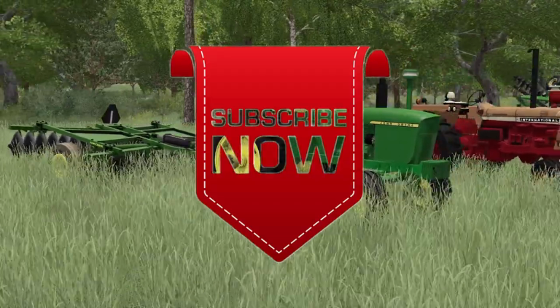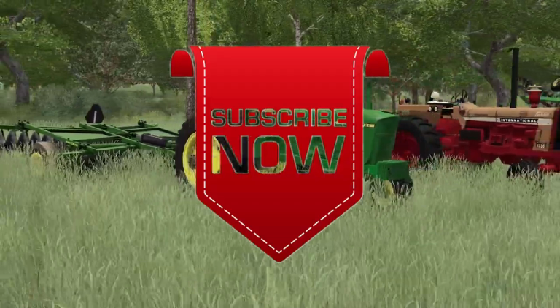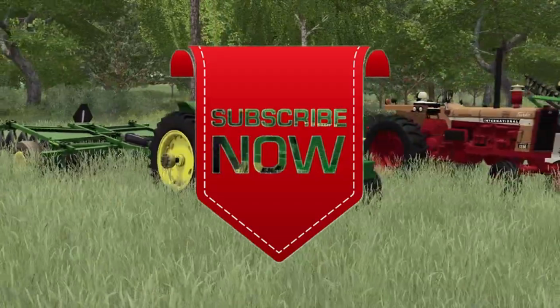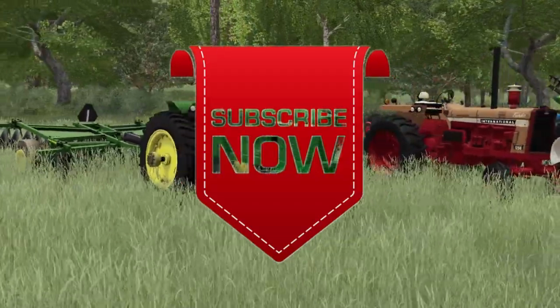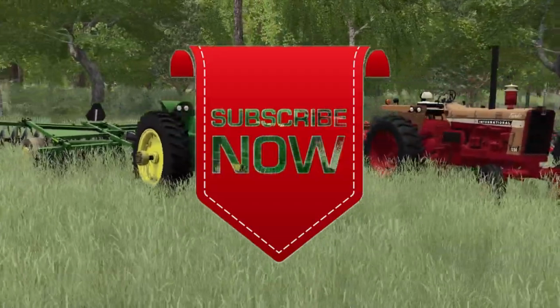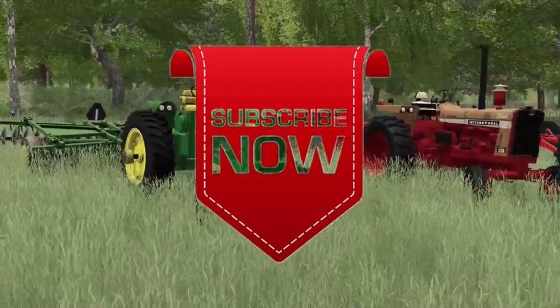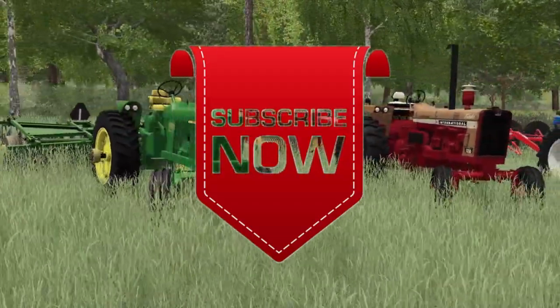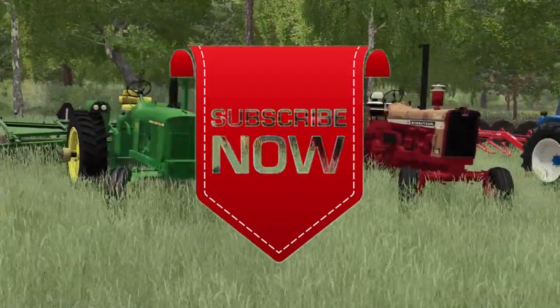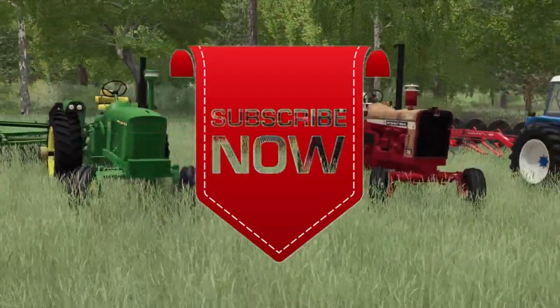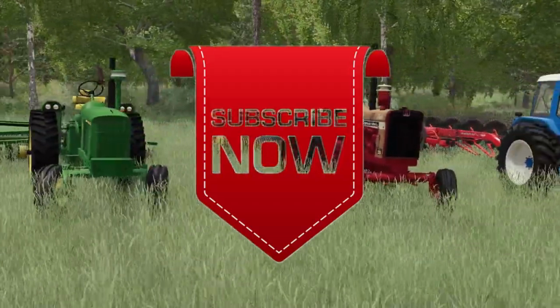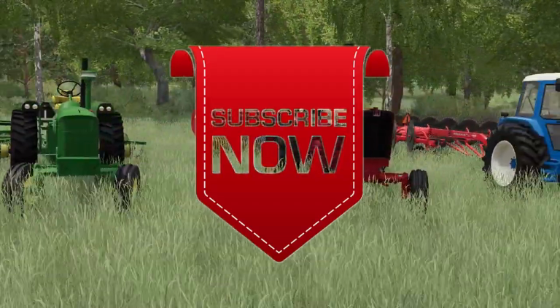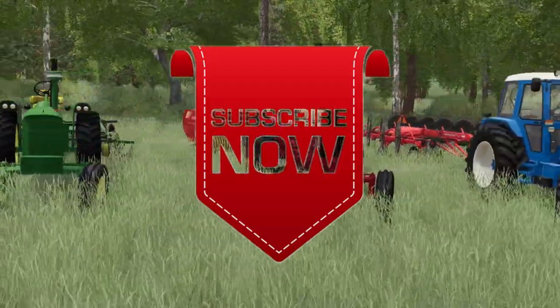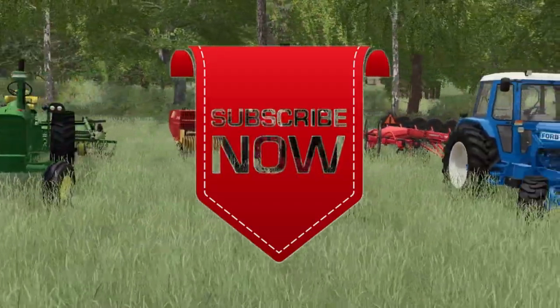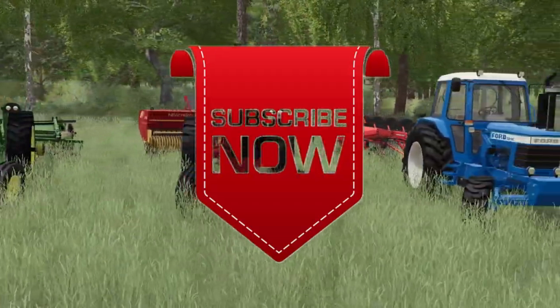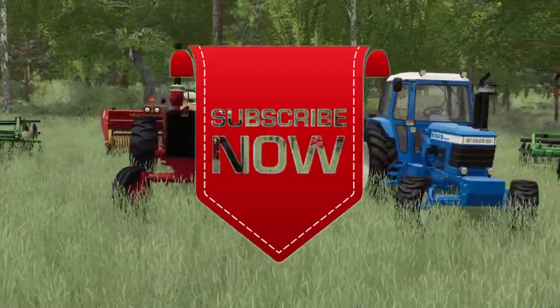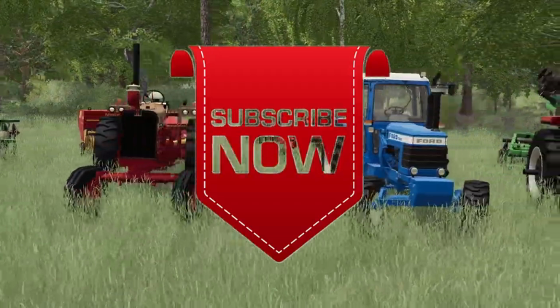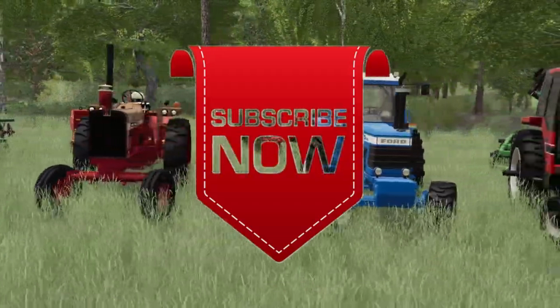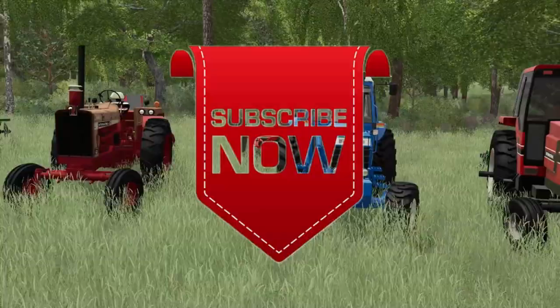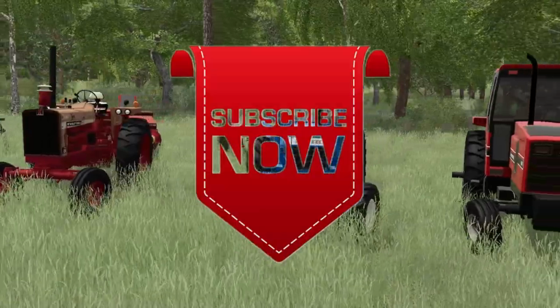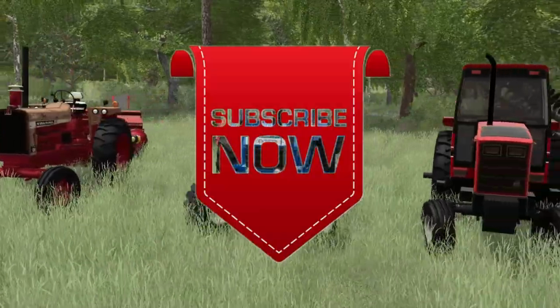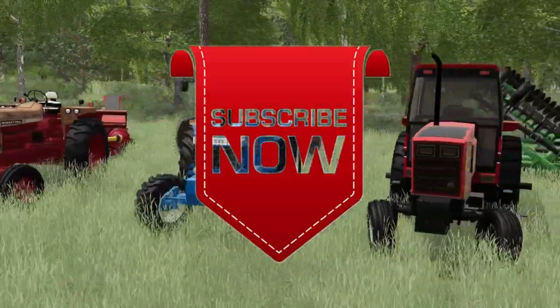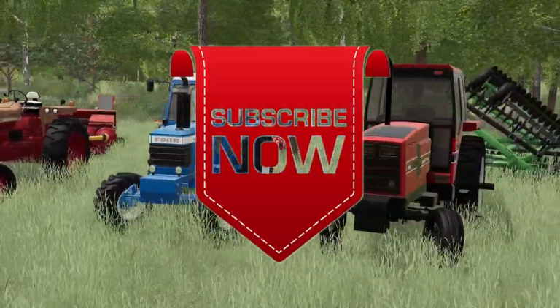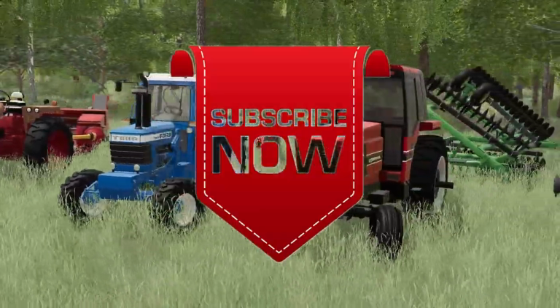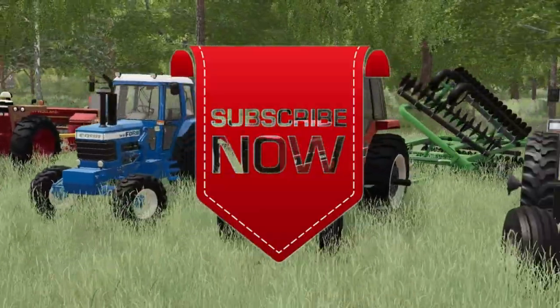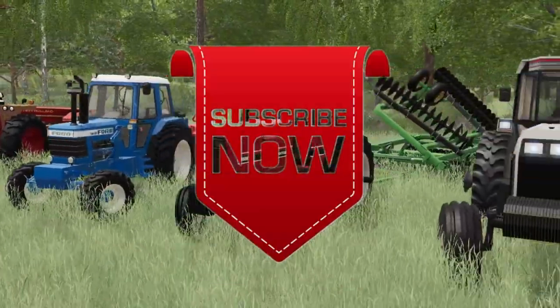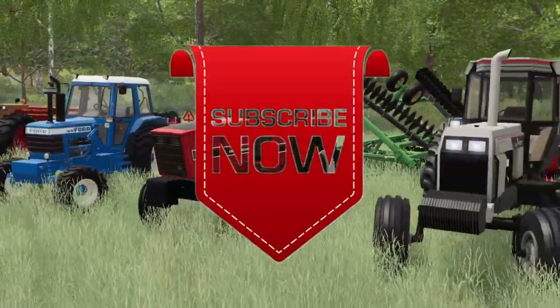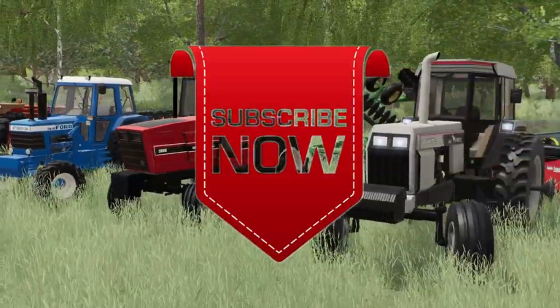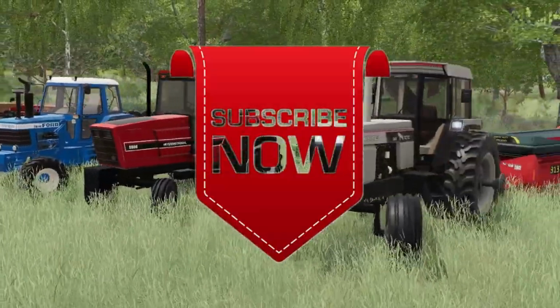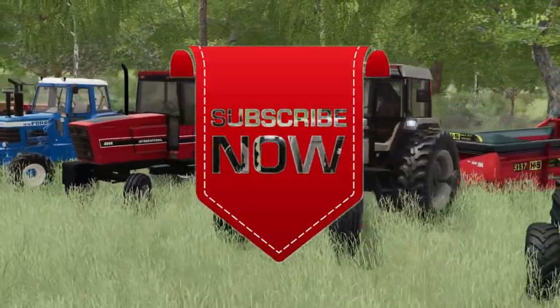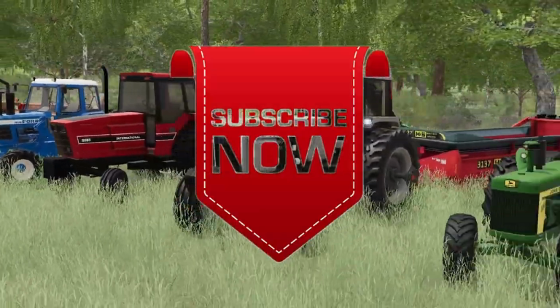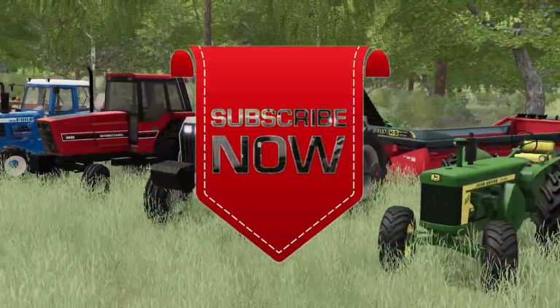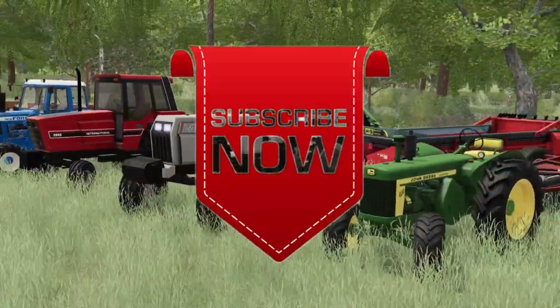Thank you all for watching. Like, comment, and share, and subscribe. See you next time.